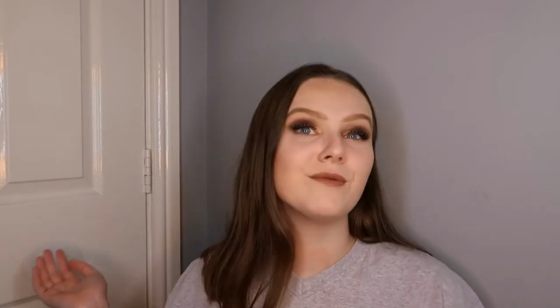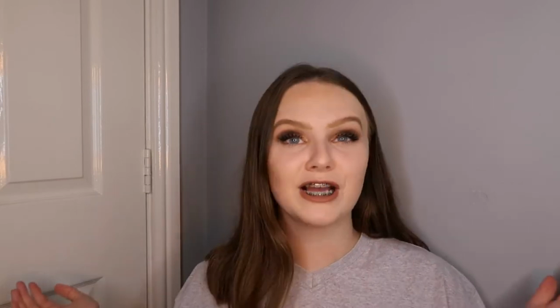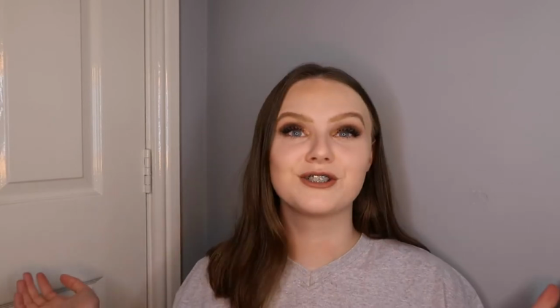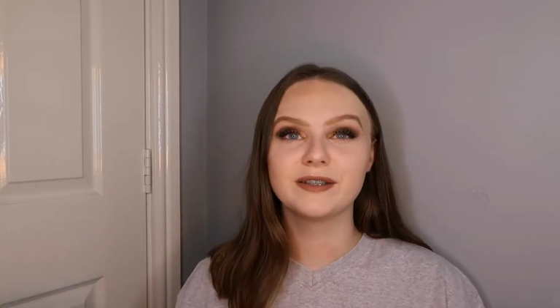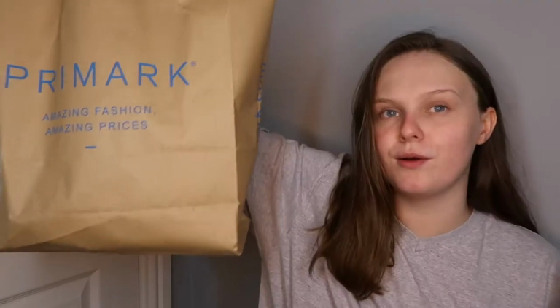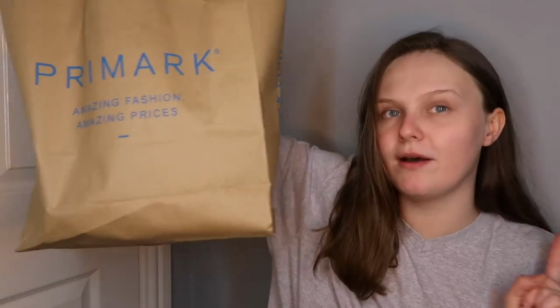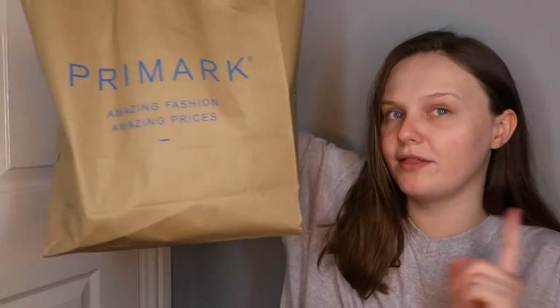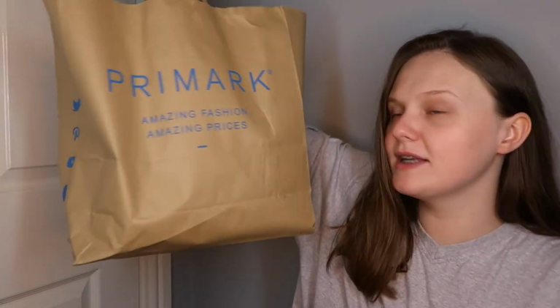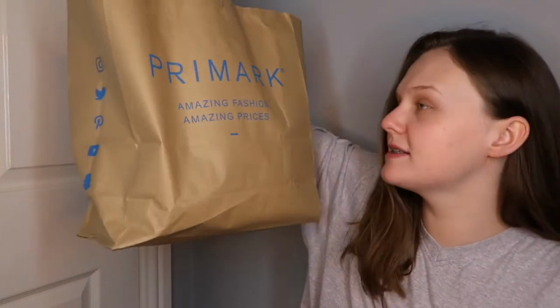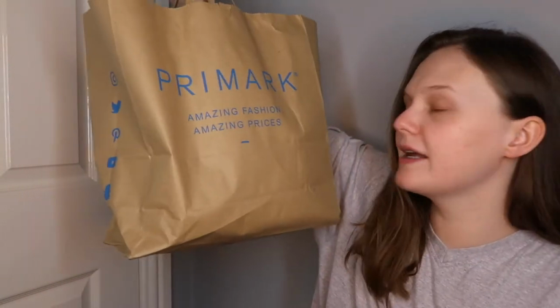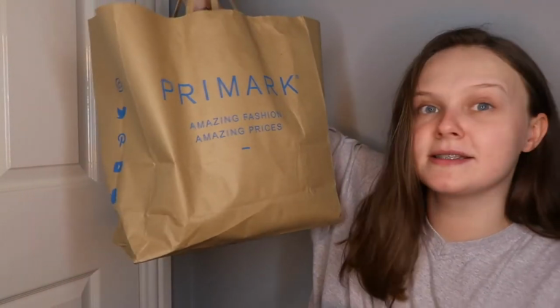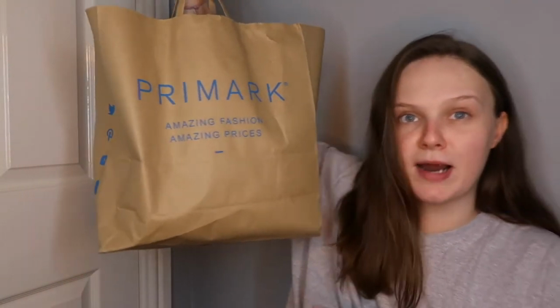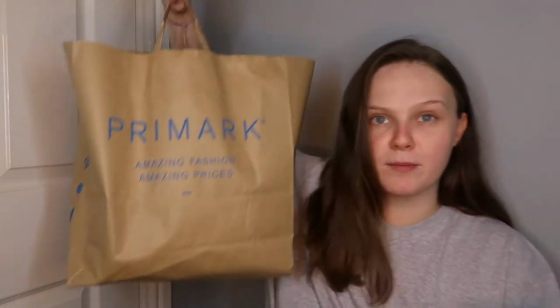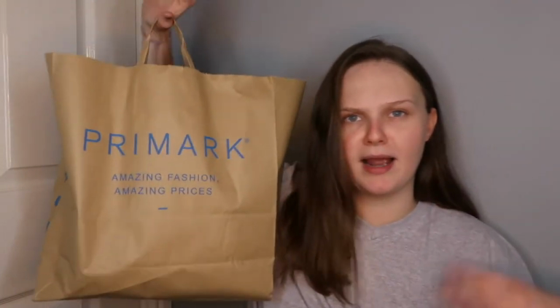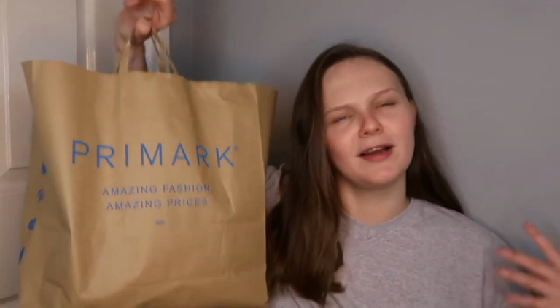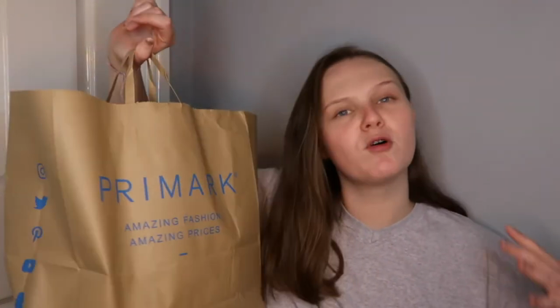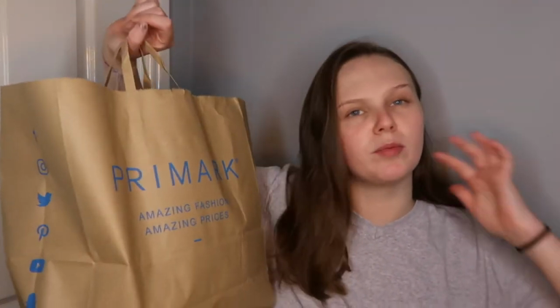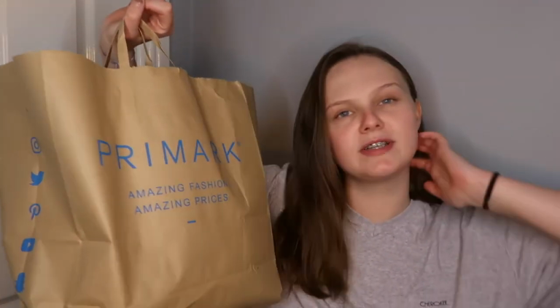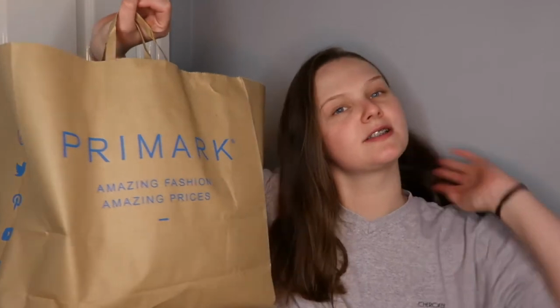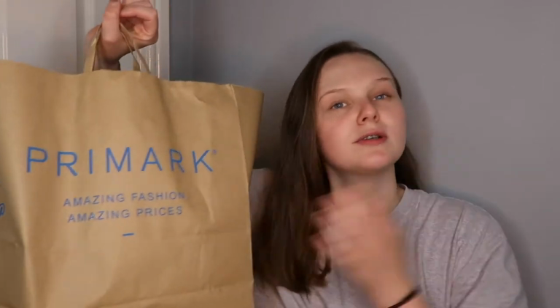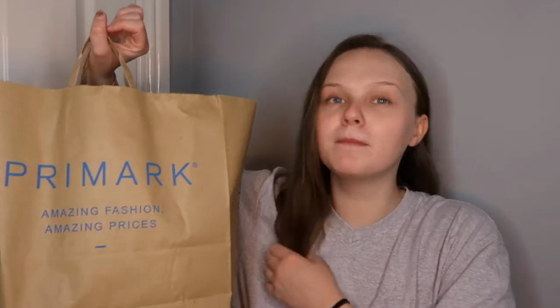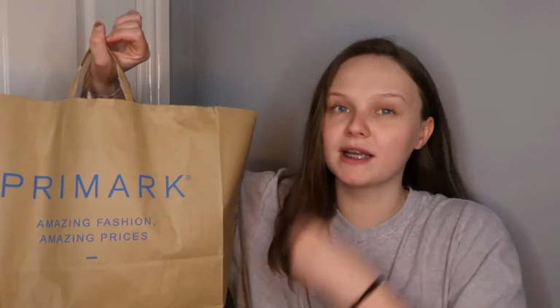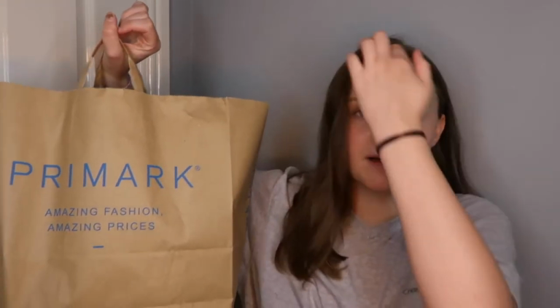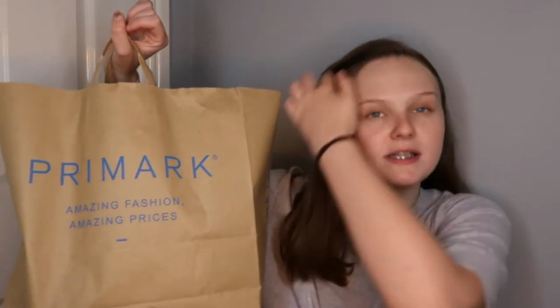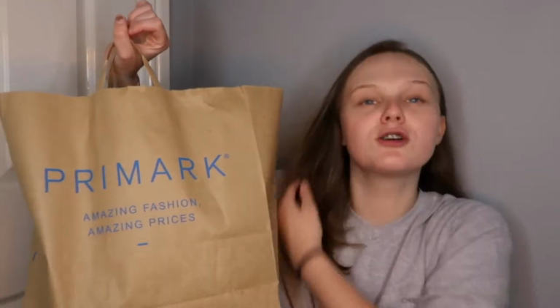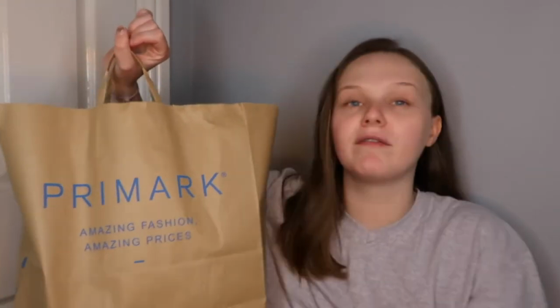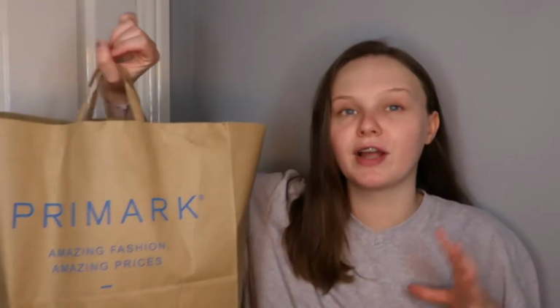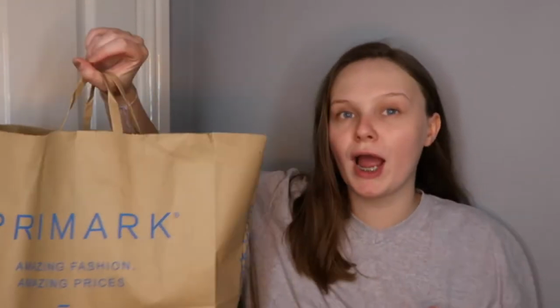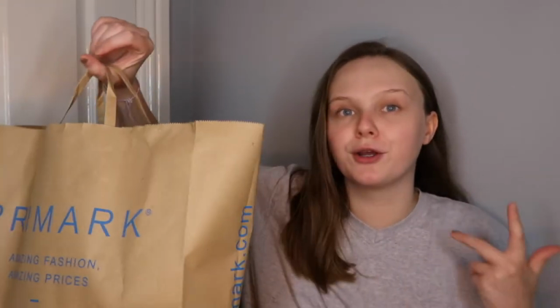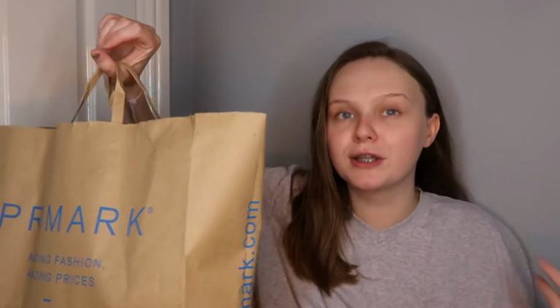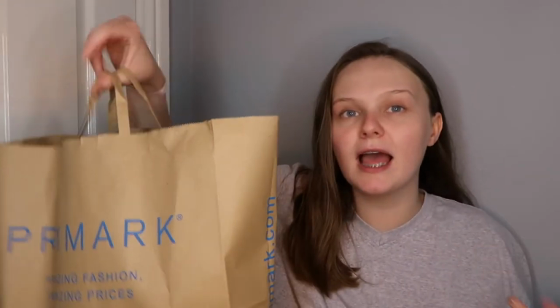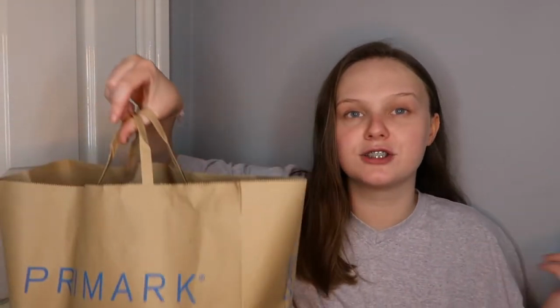So this is the Primark bag - quite small, but obviously it's only makeup. I literally got everything I could get to do a full face.